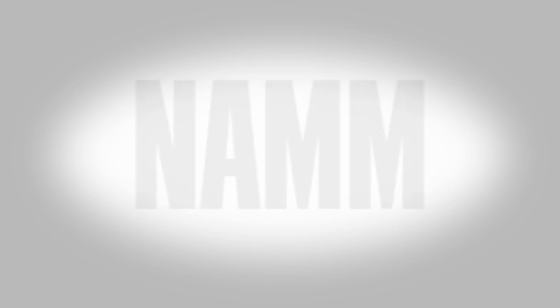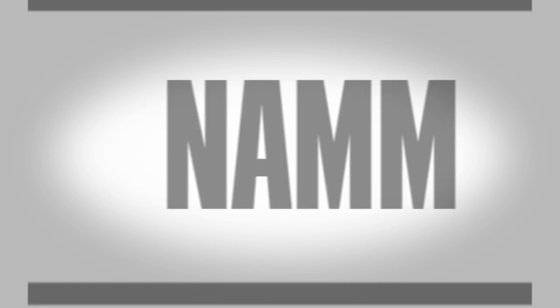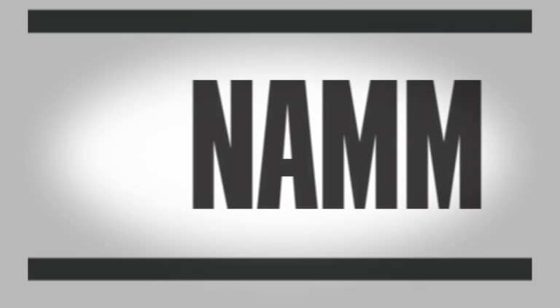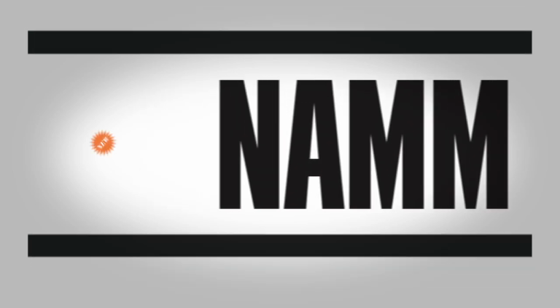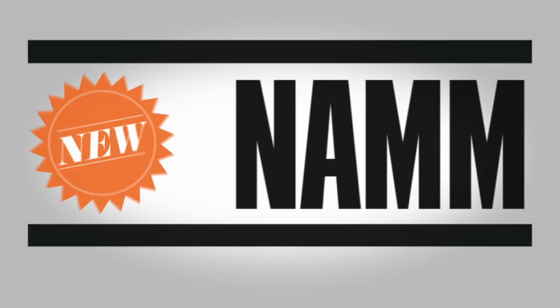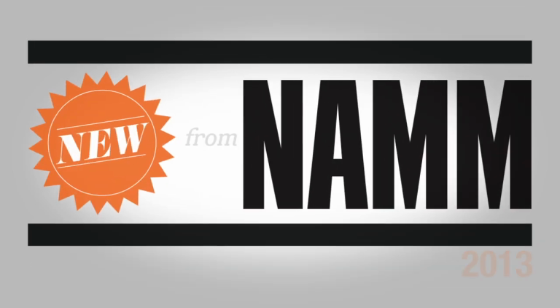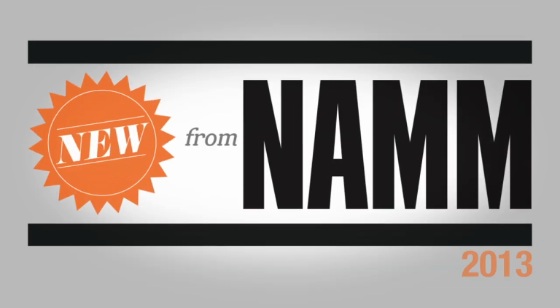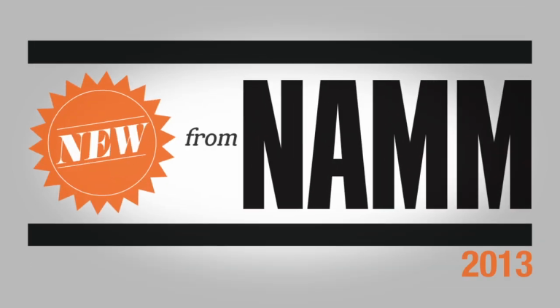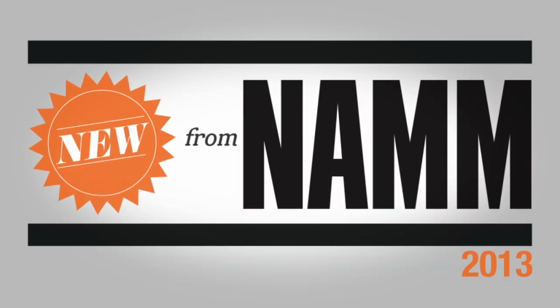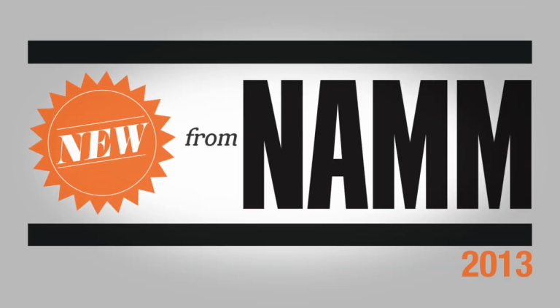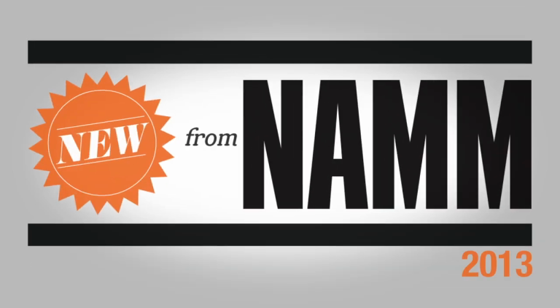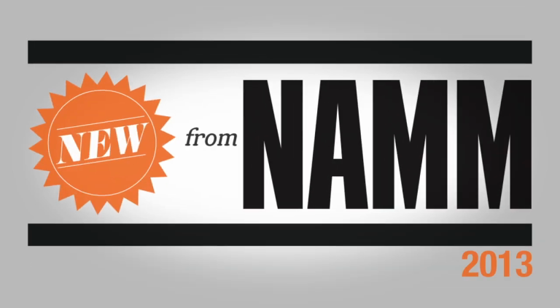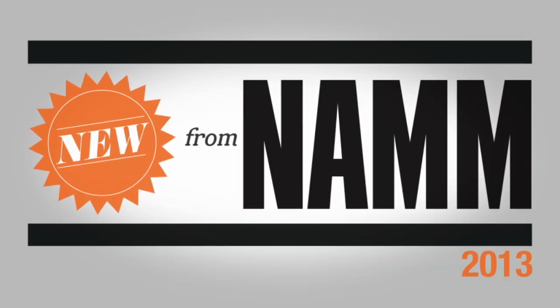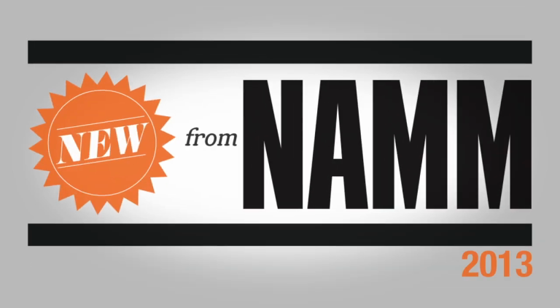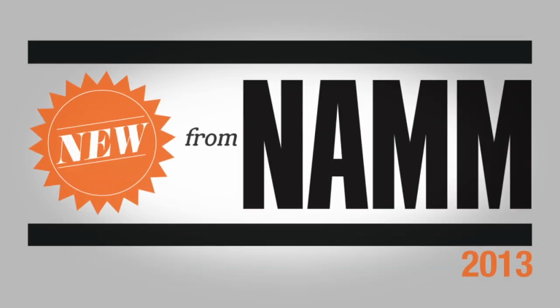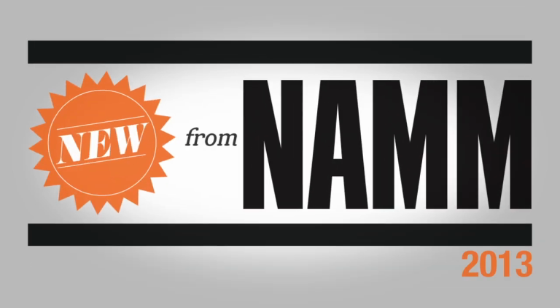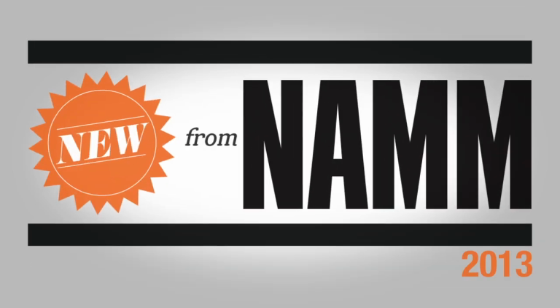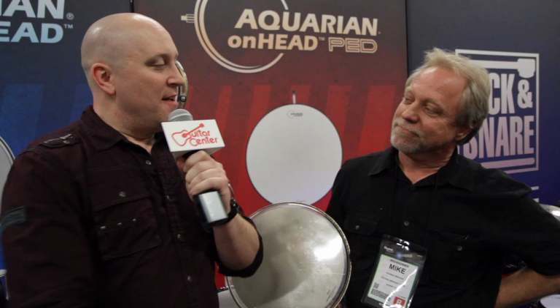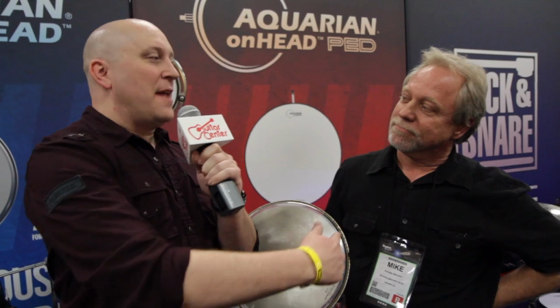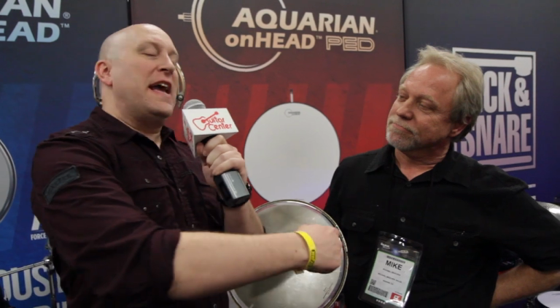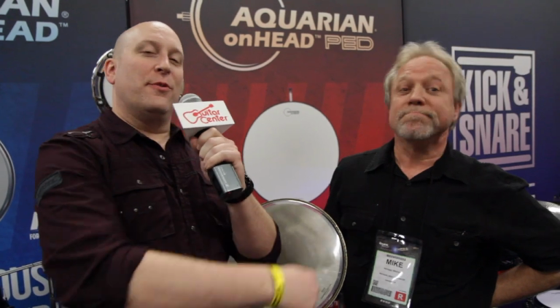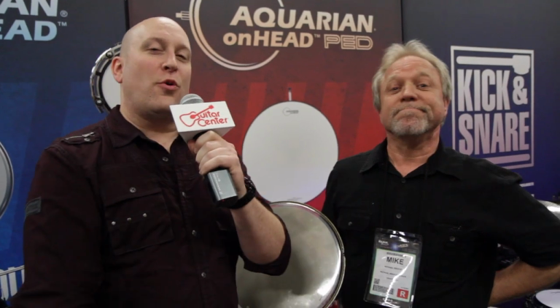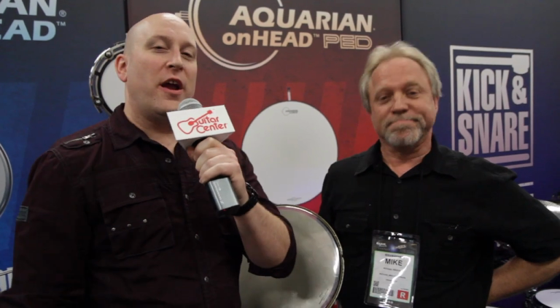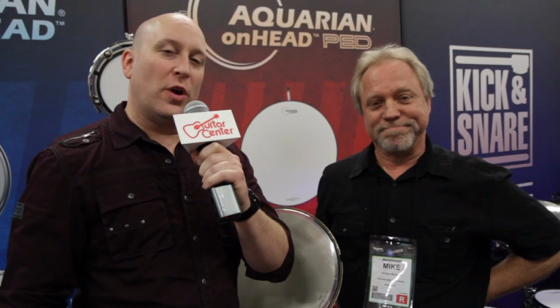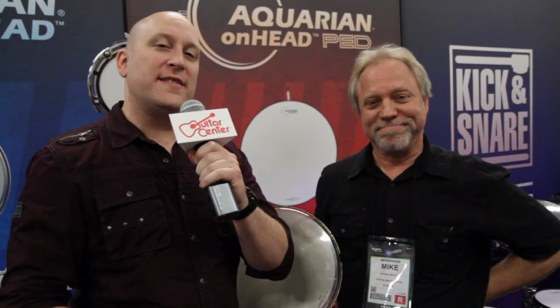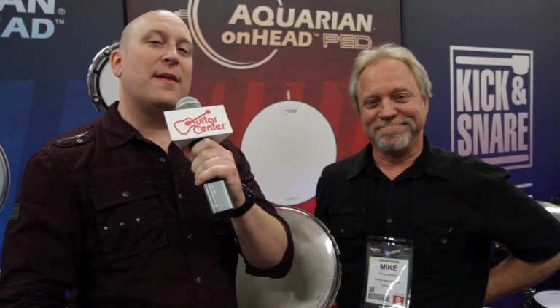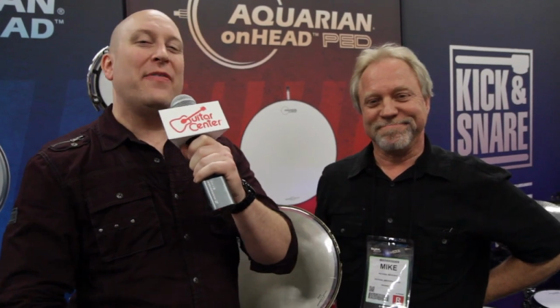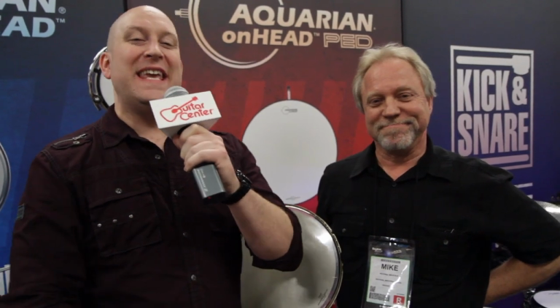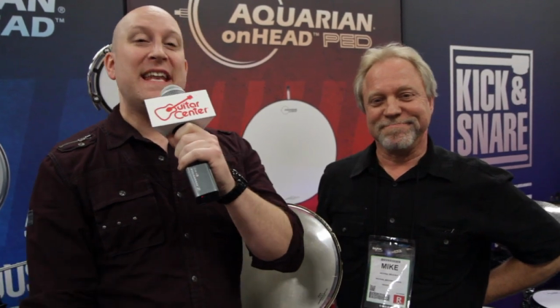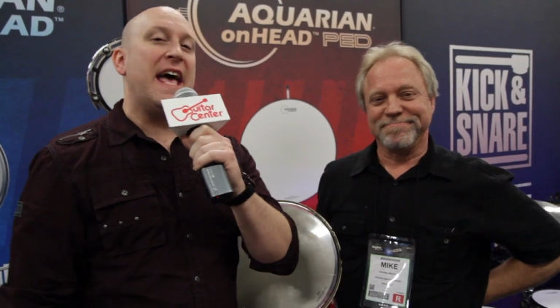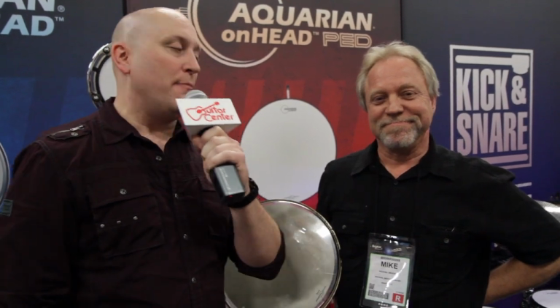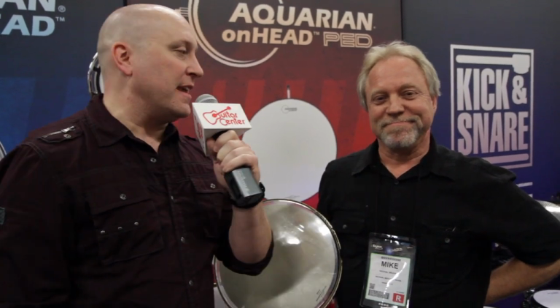Hey, this is Jason with Guitar Center. I'm here at the NAMM Show 2013. We've got Mike here with Aquarian. We're going to talk about the in-head. Mike.